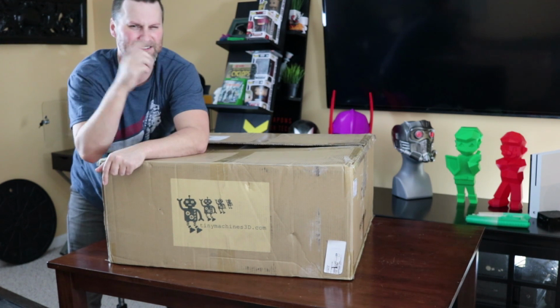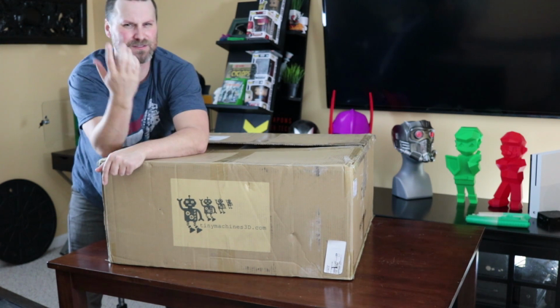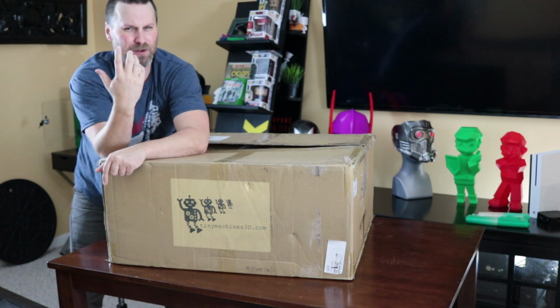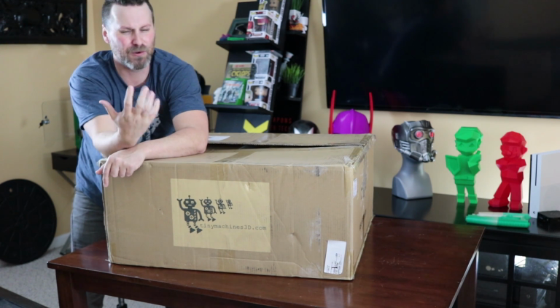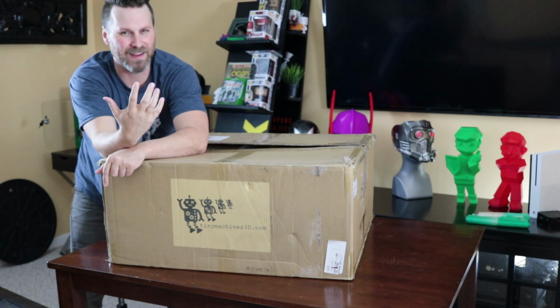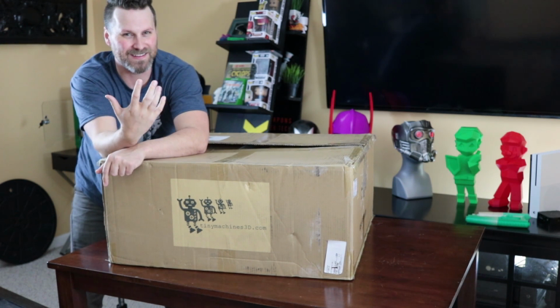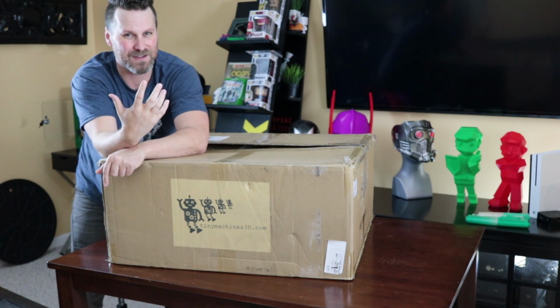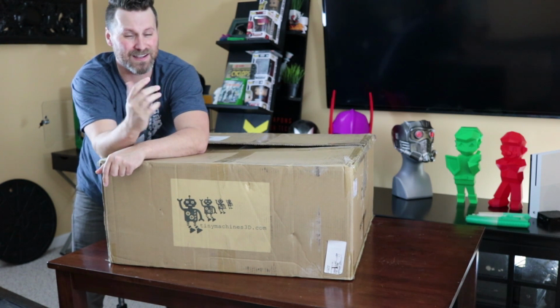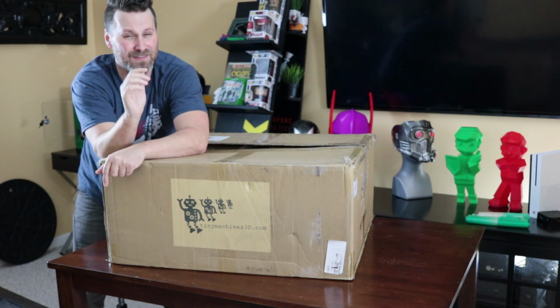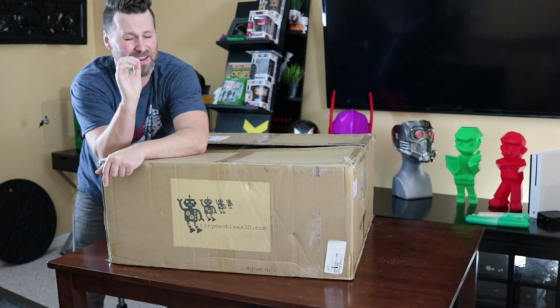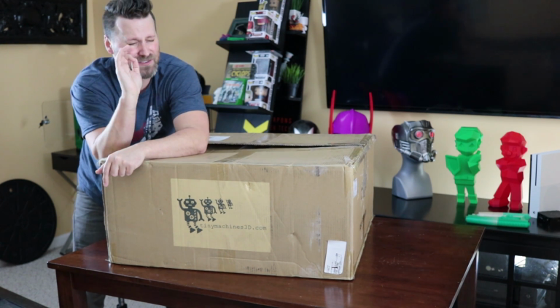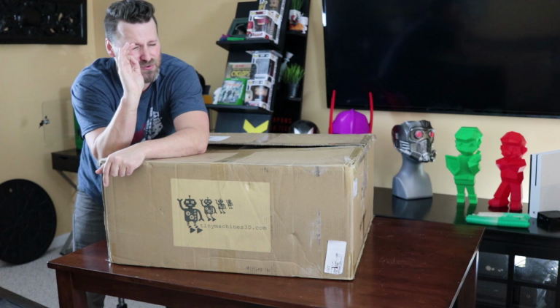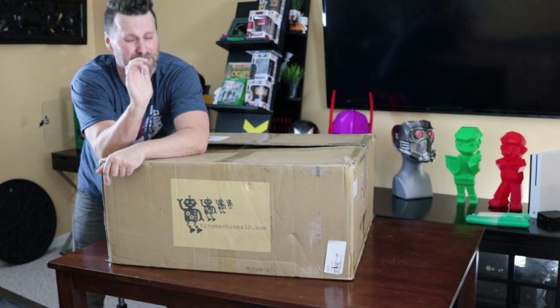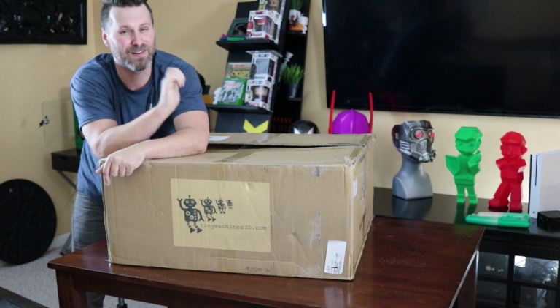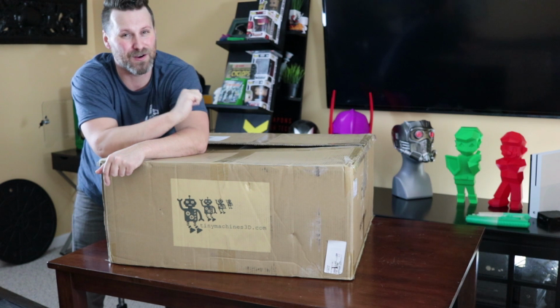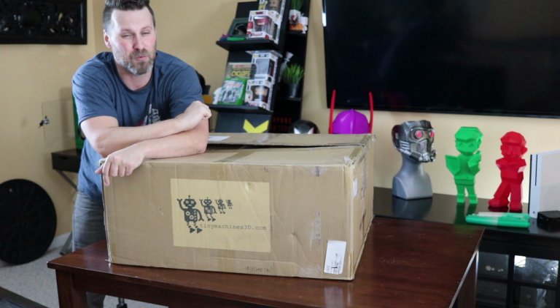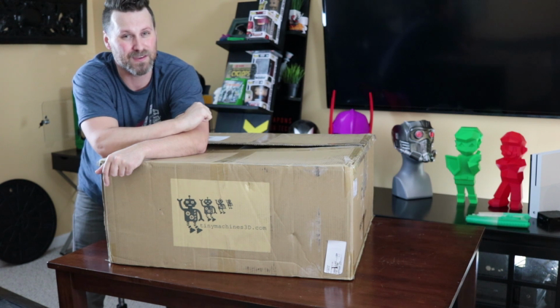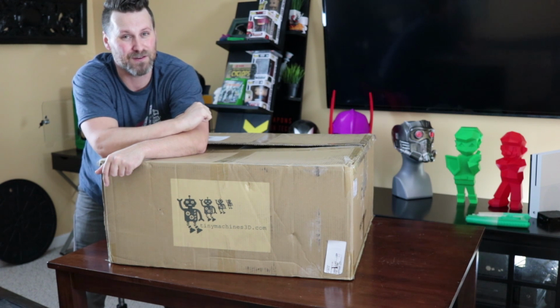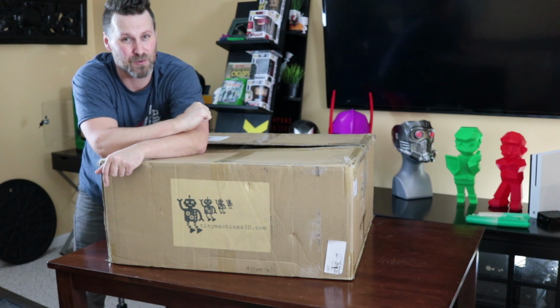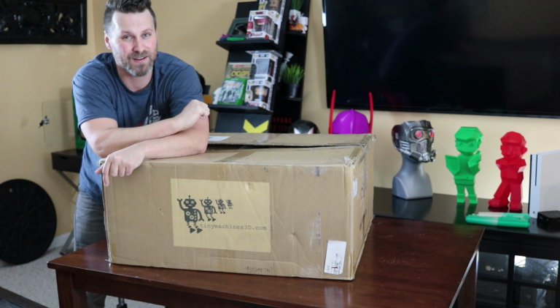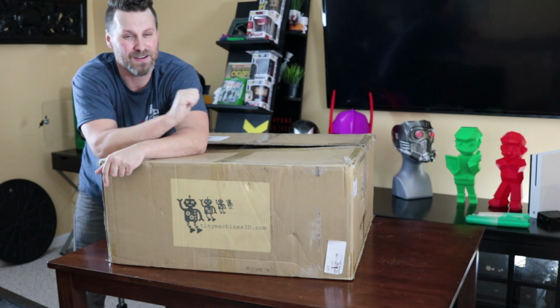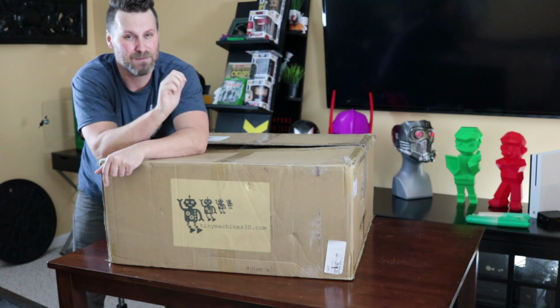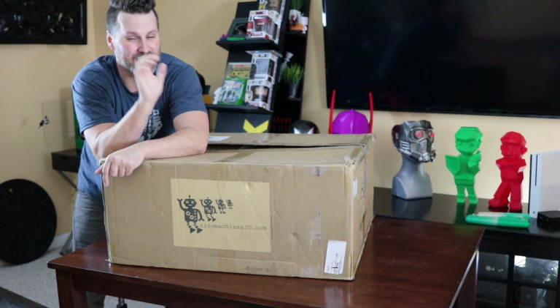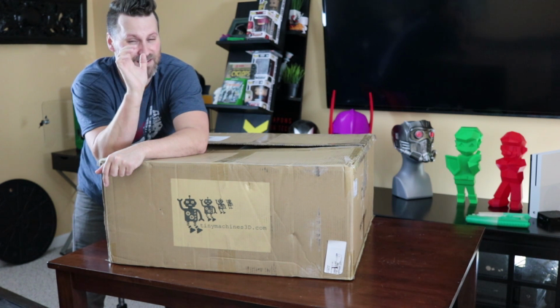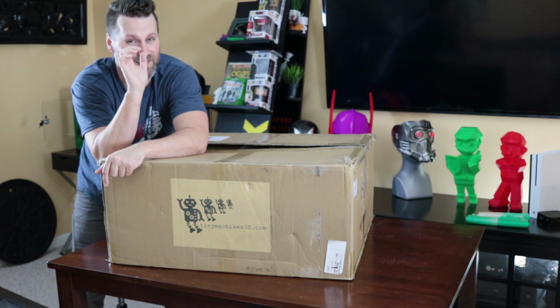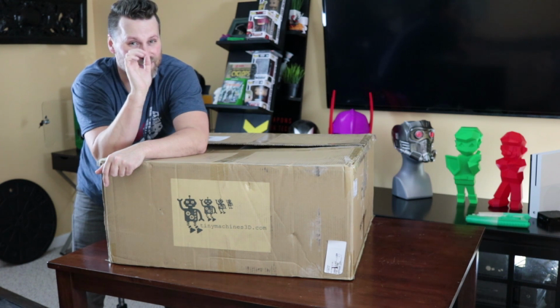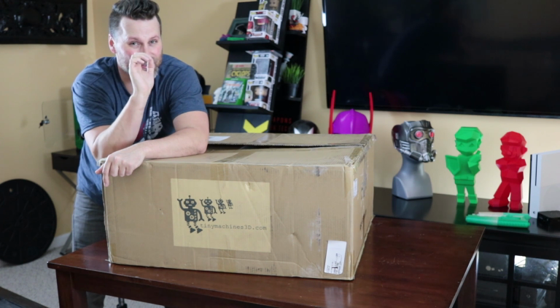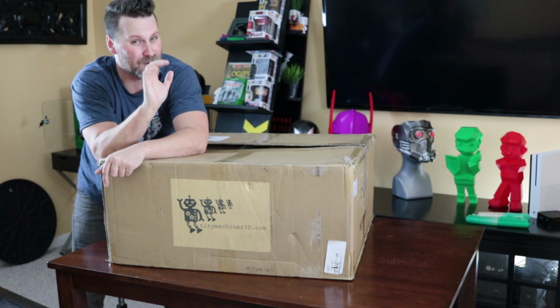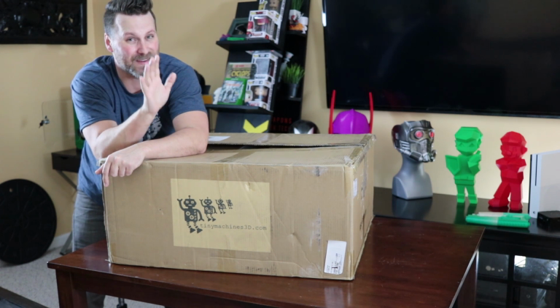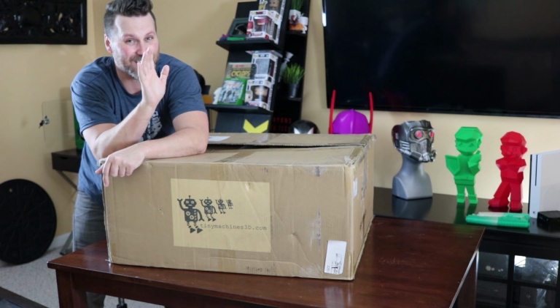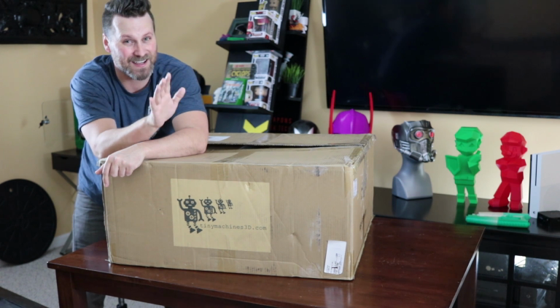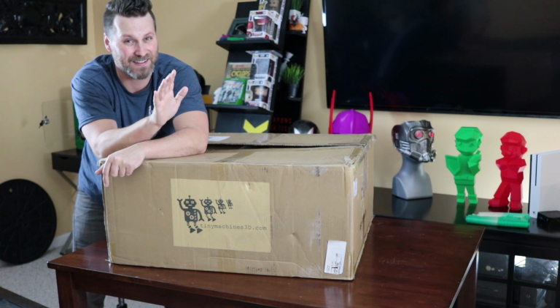It's a little late in the evening and I've had an extremely long week of work, but extremely excited to get this unboxed. So let's get it going.